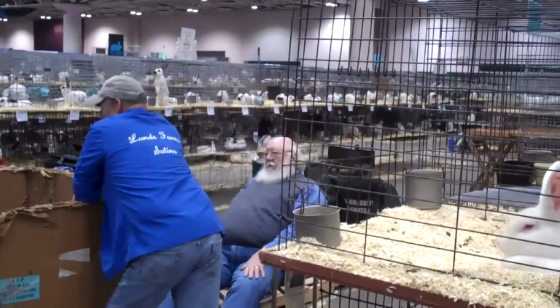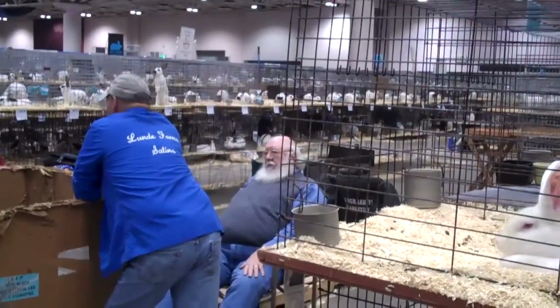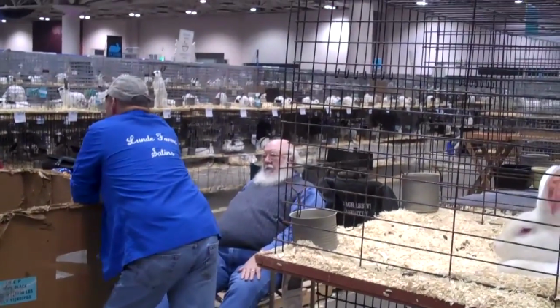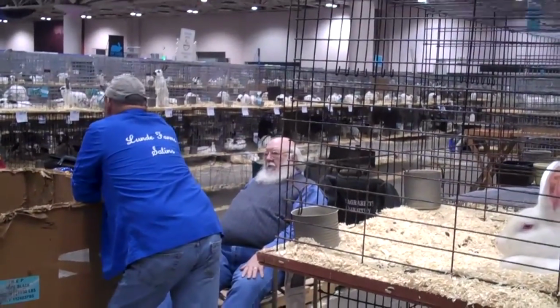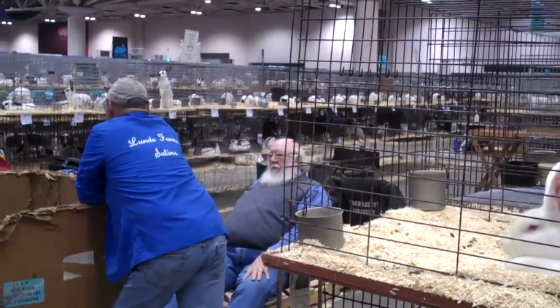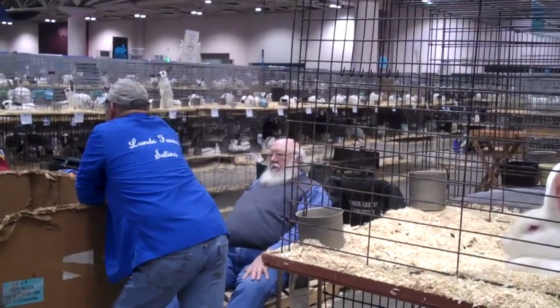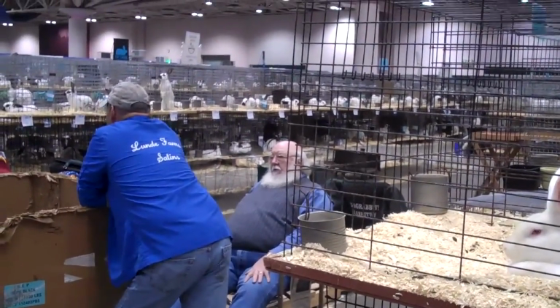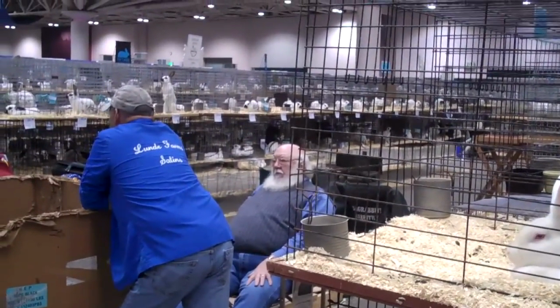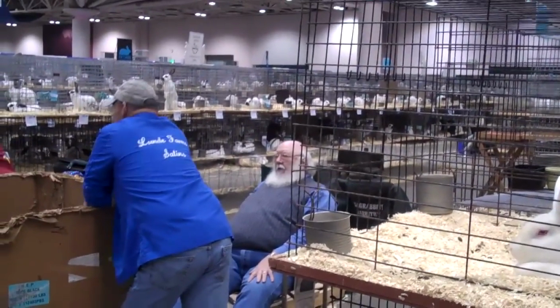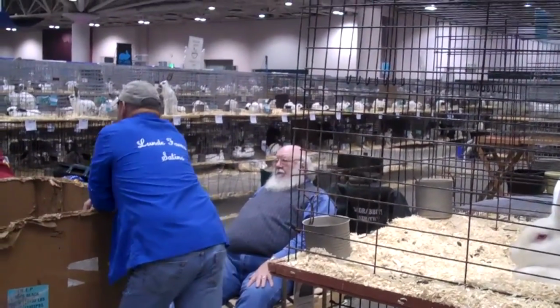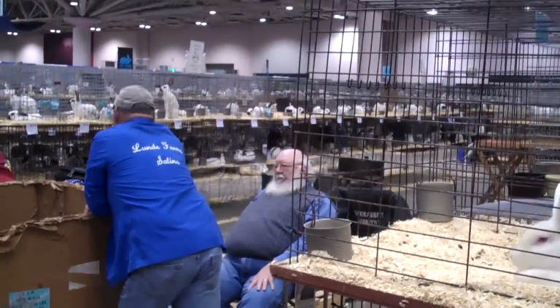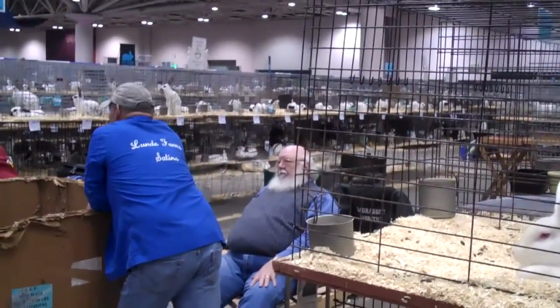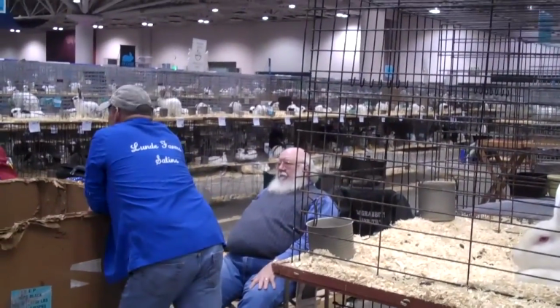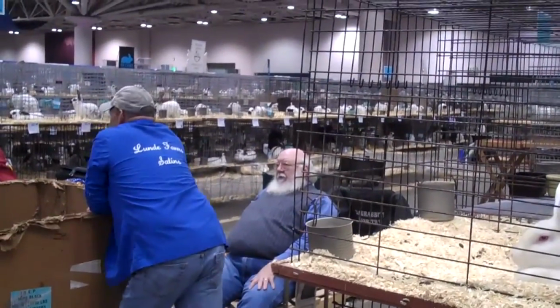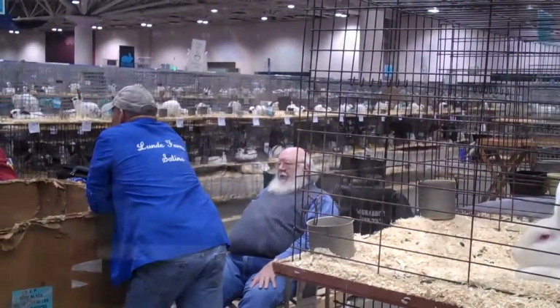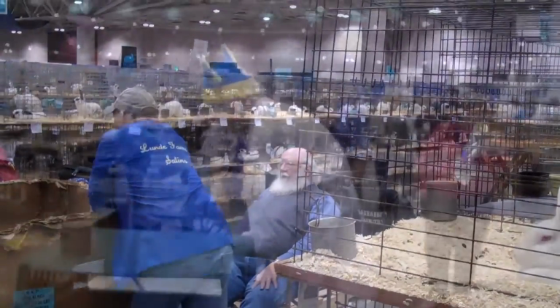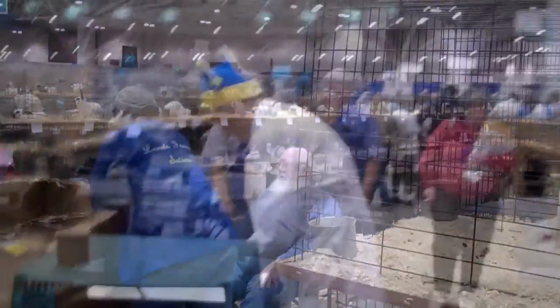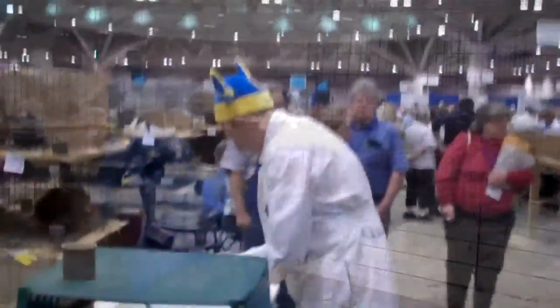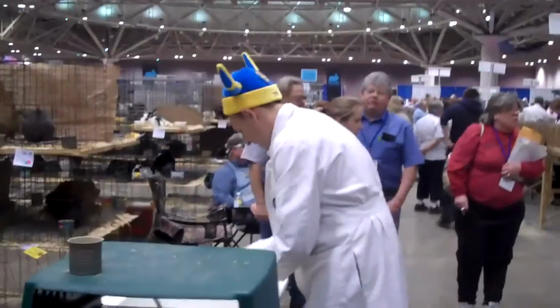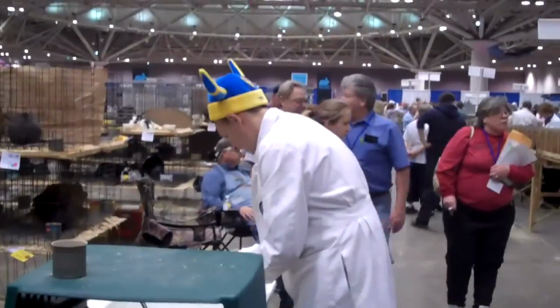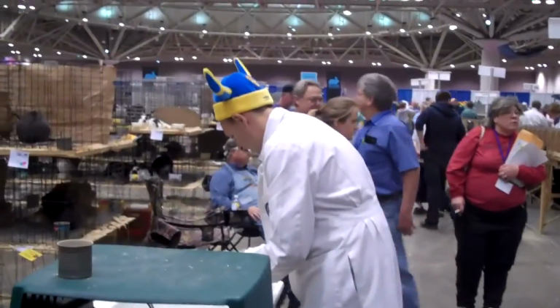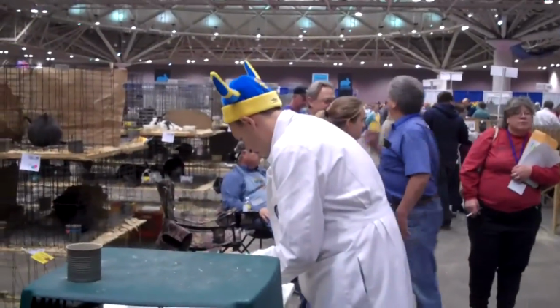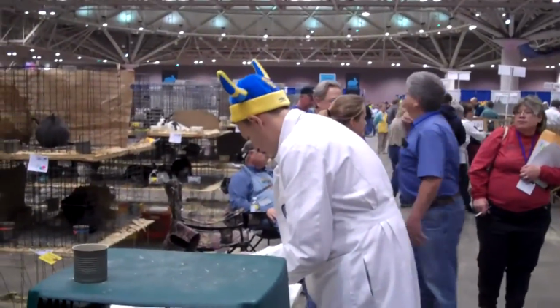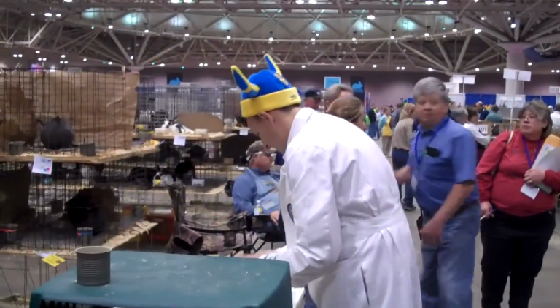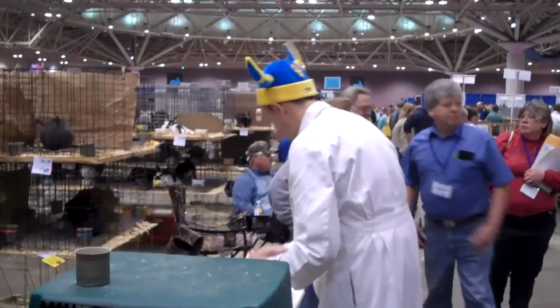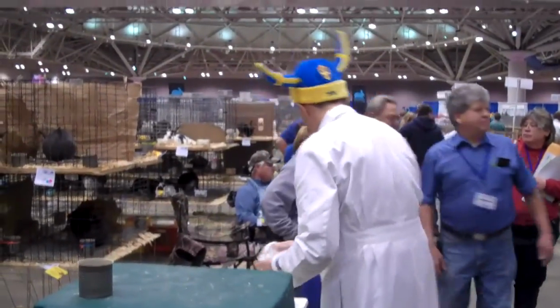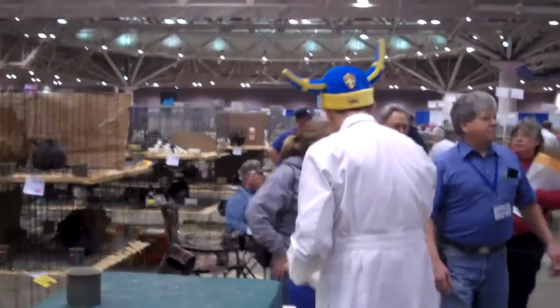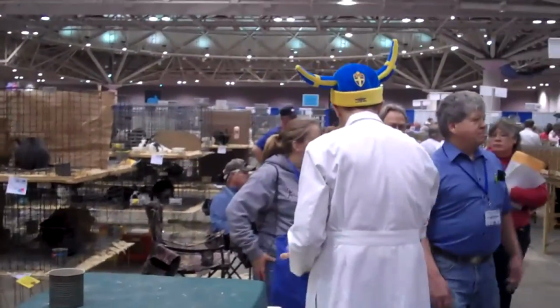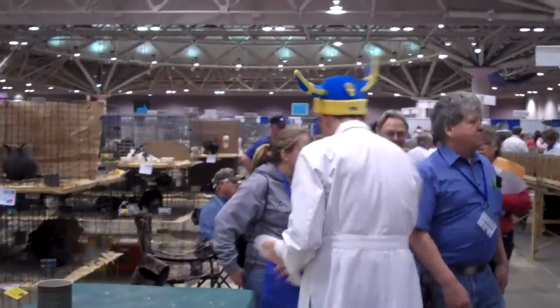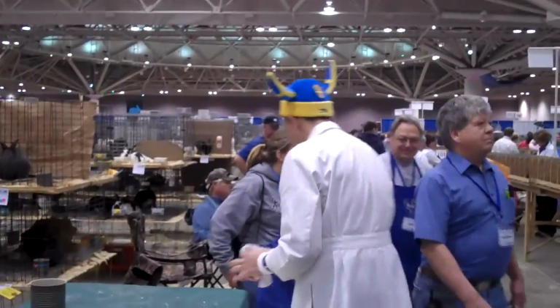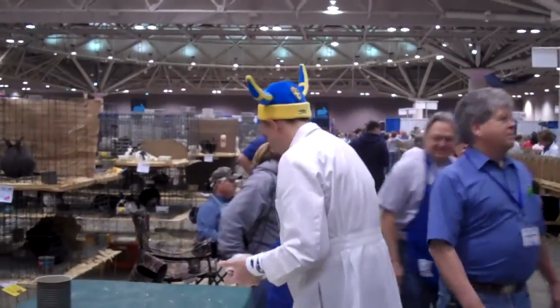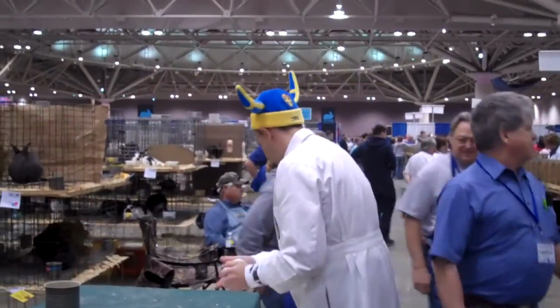Oh, it's Santa. The excitement is overwhelming here.